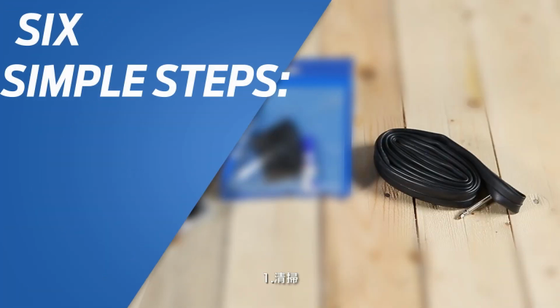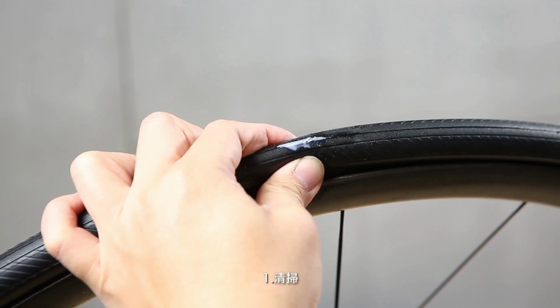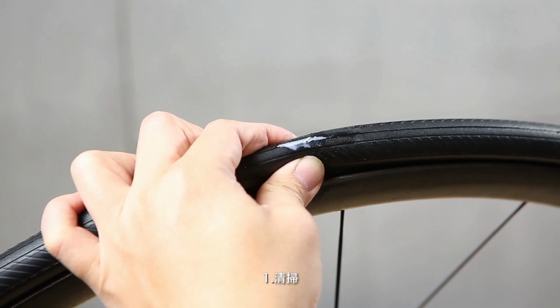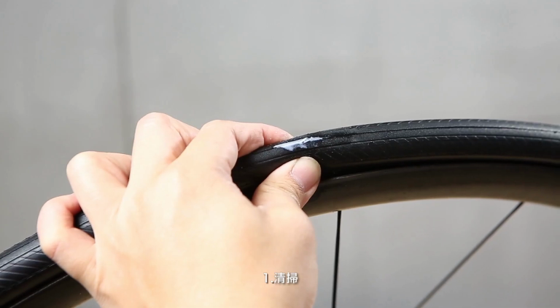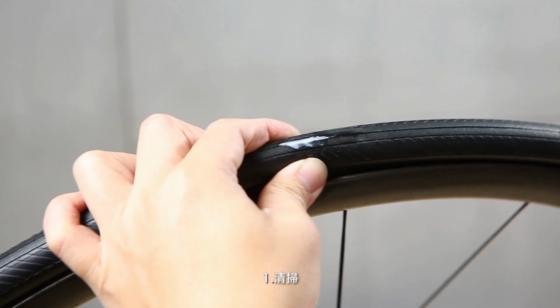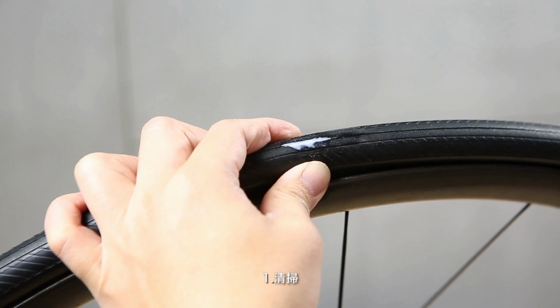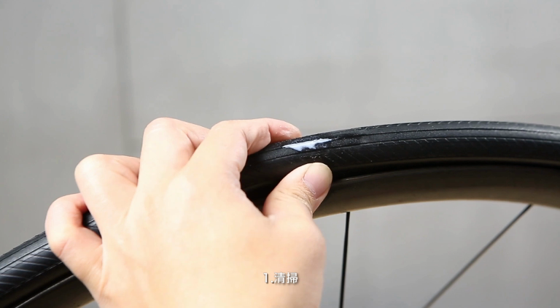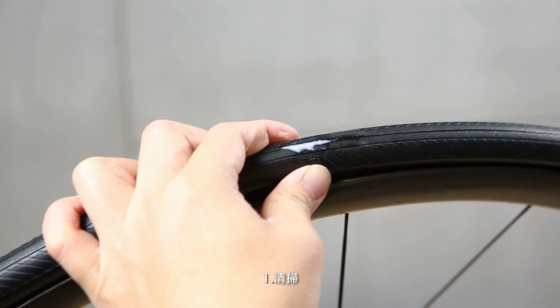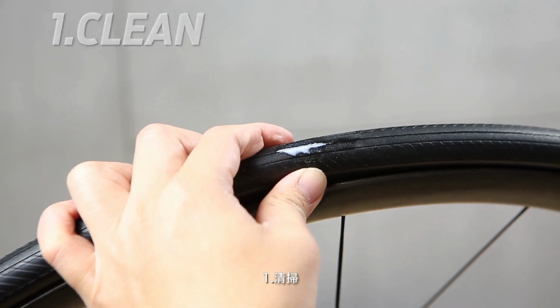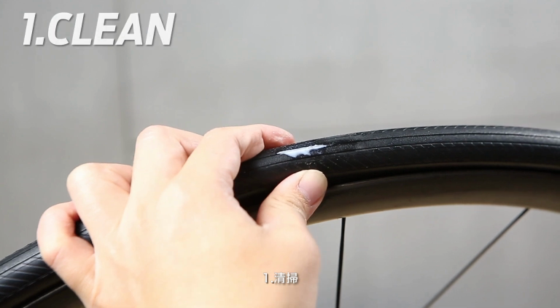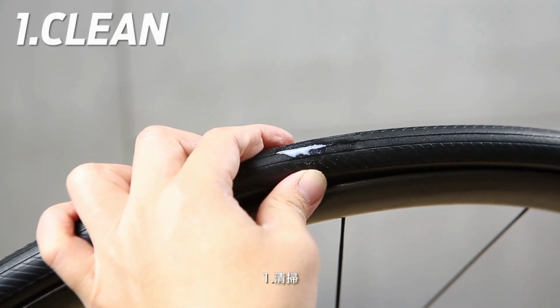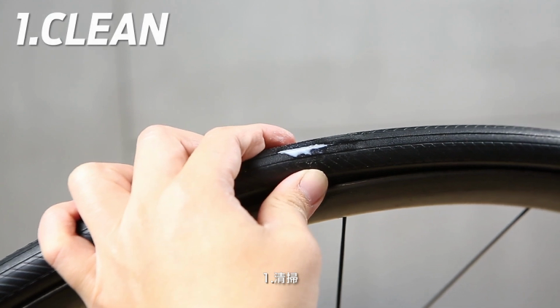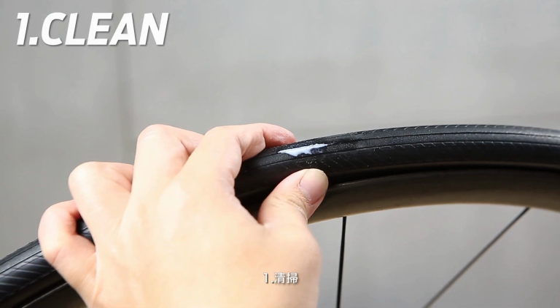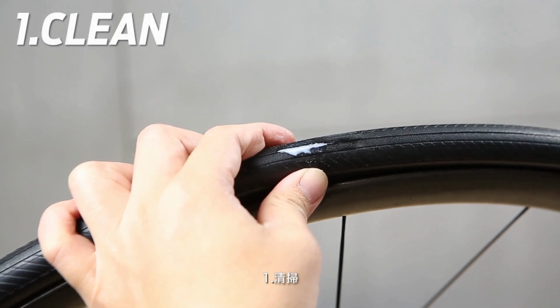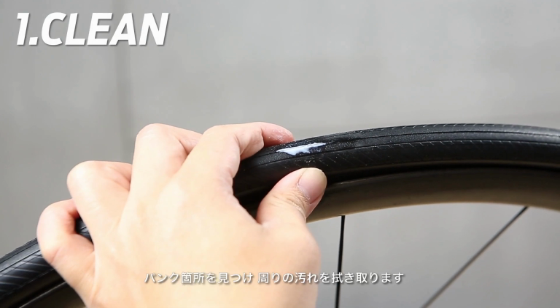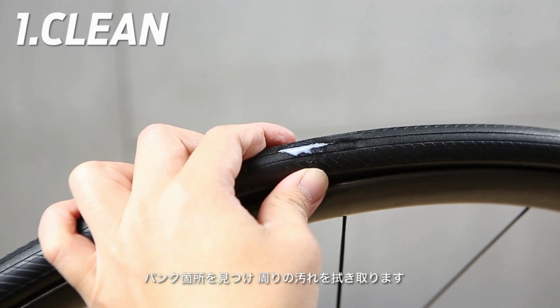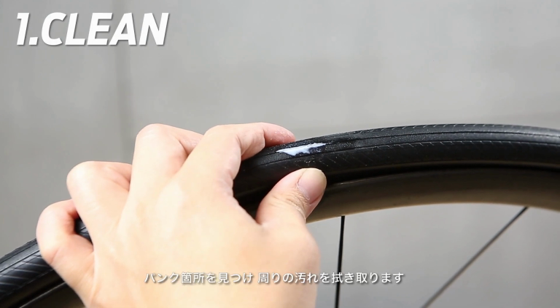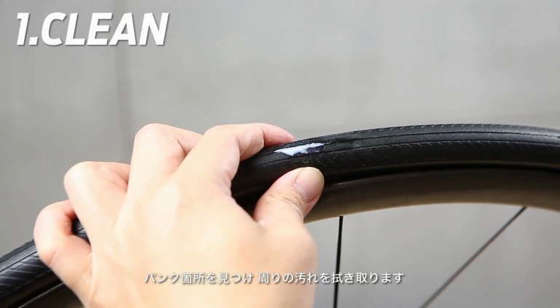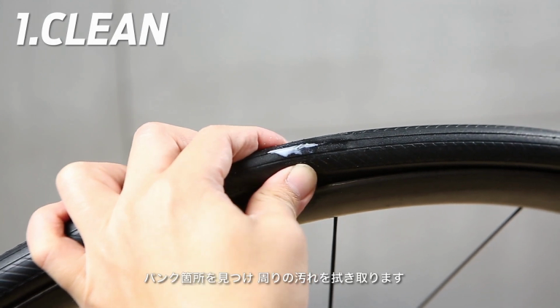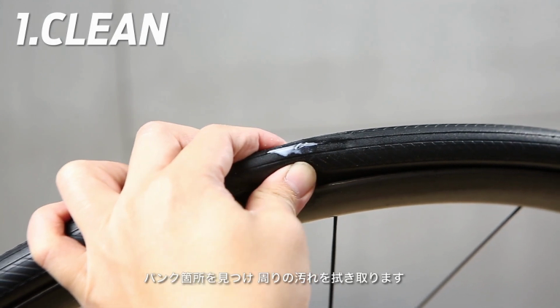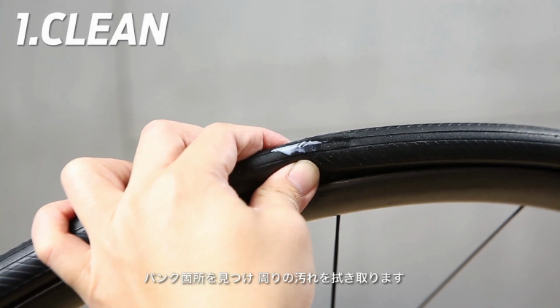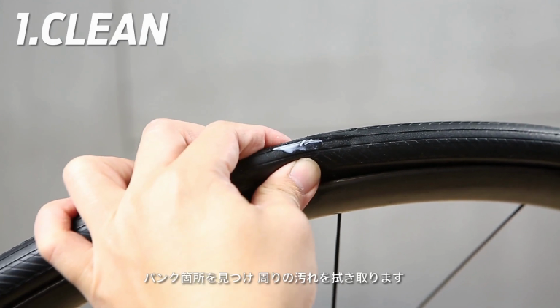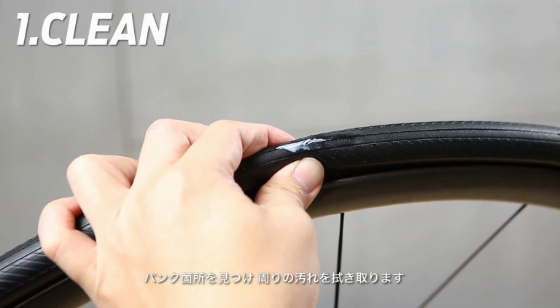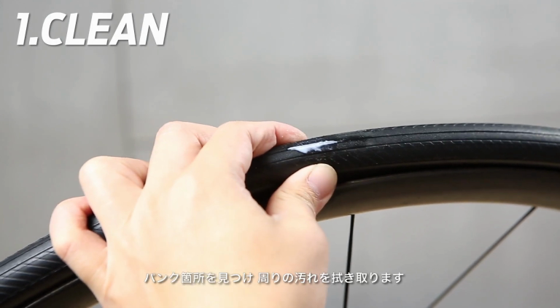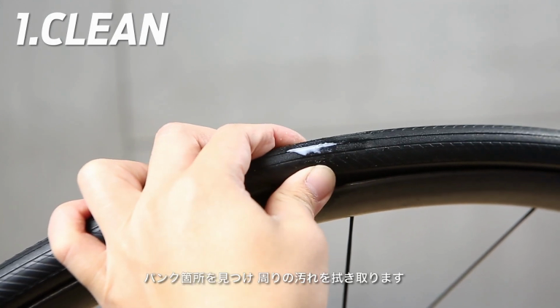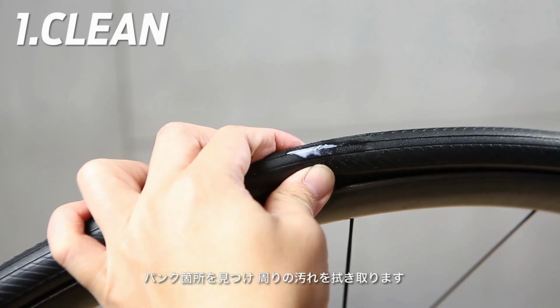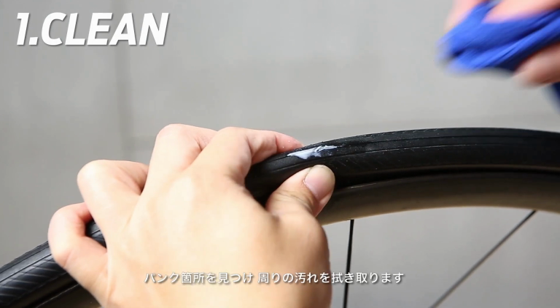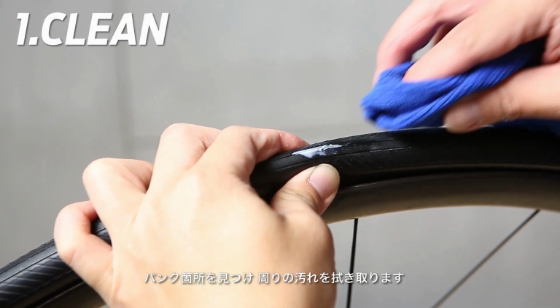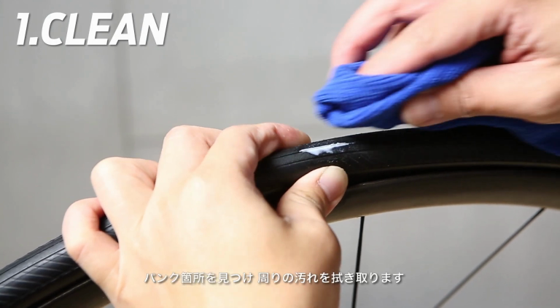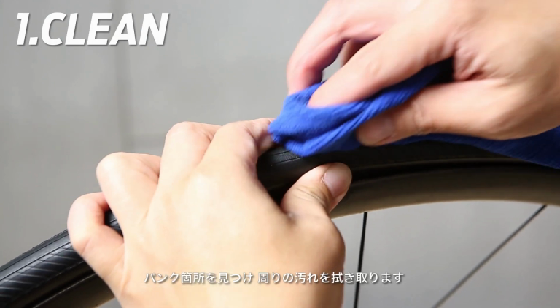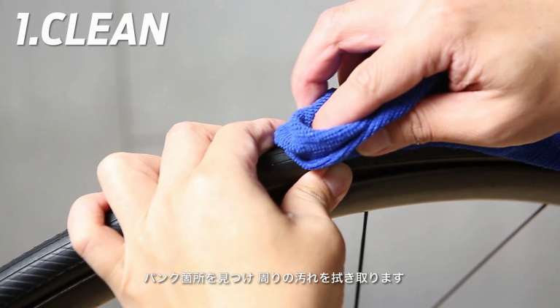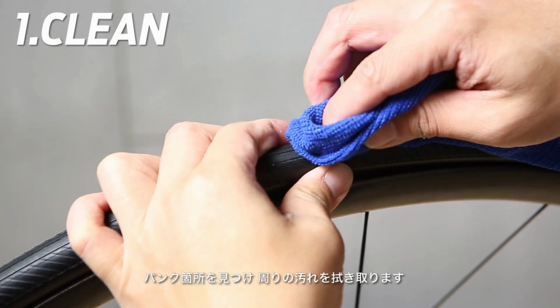Step 1: Clean. Find the puncture and clean the surface area of the tire.